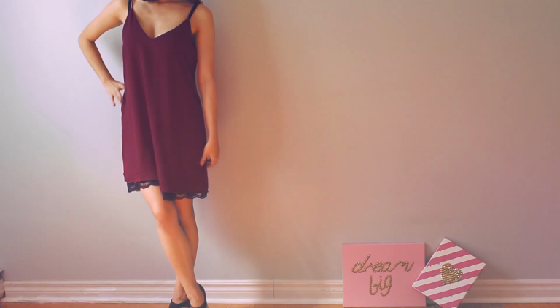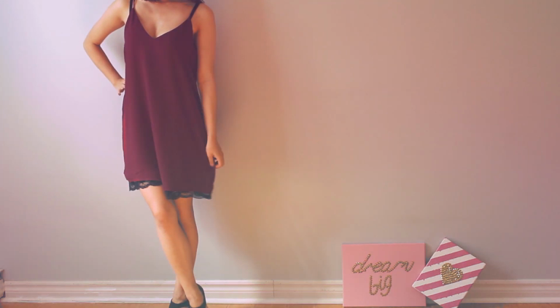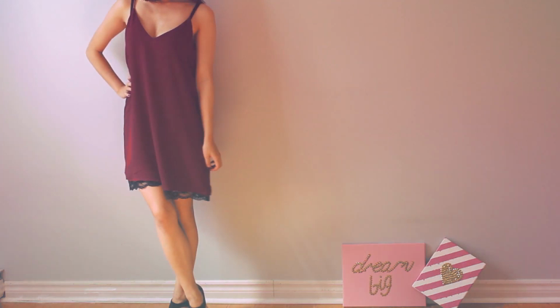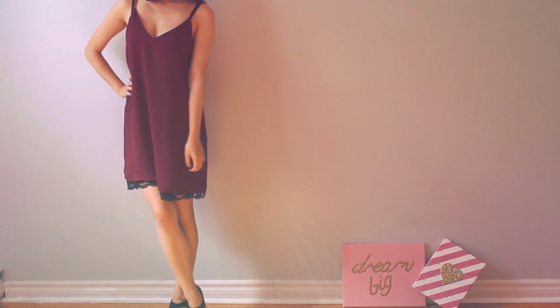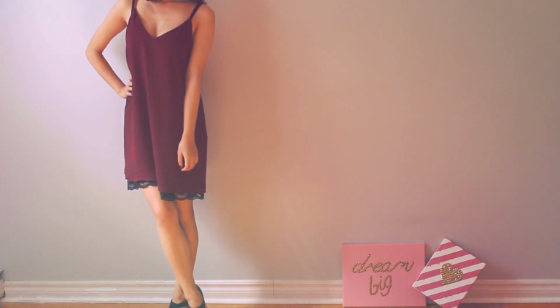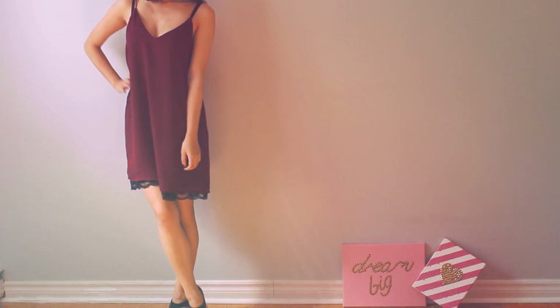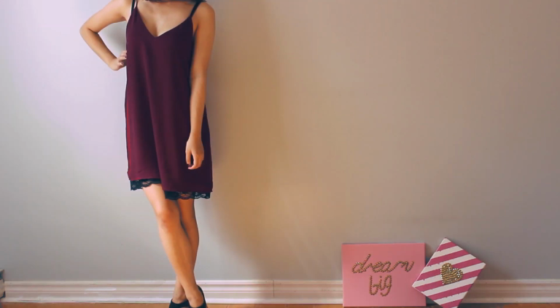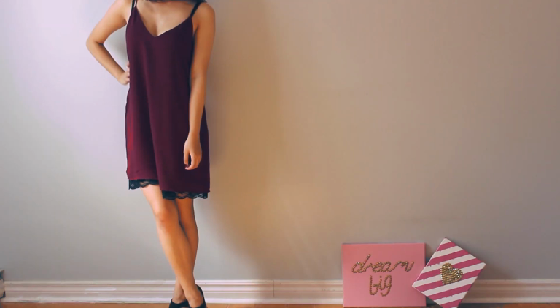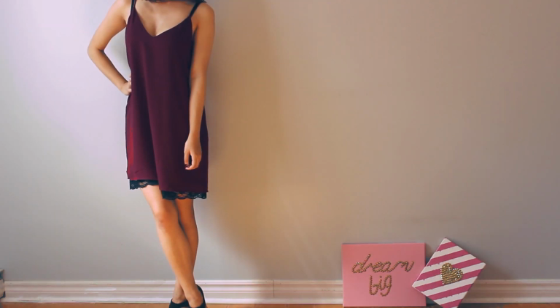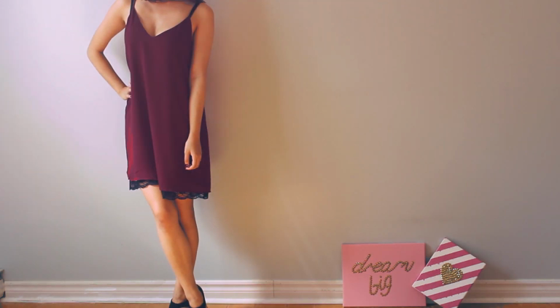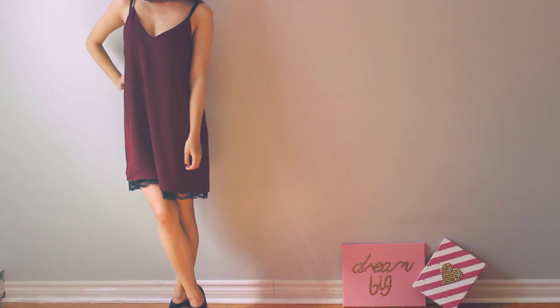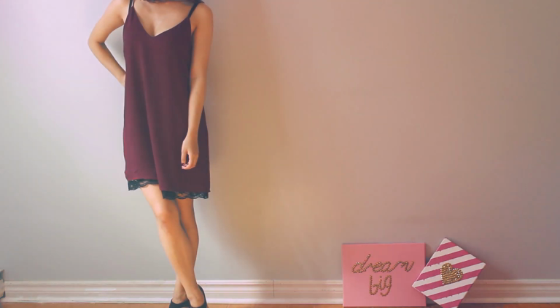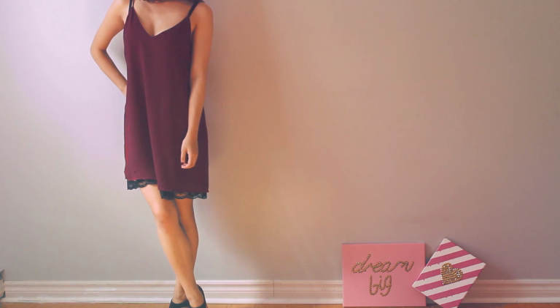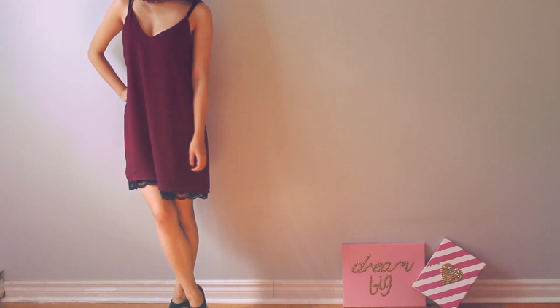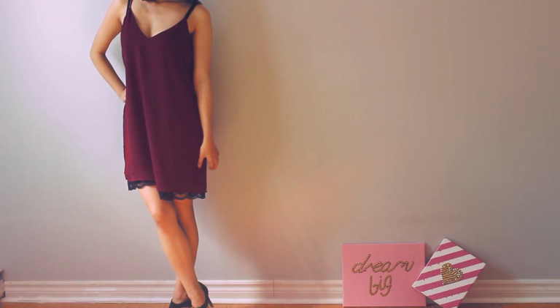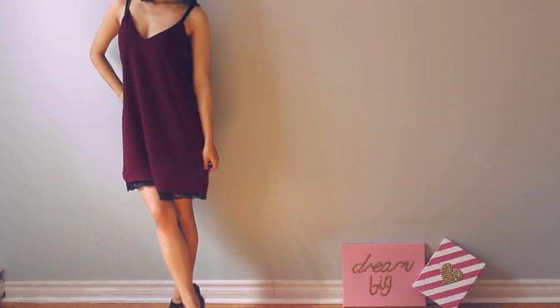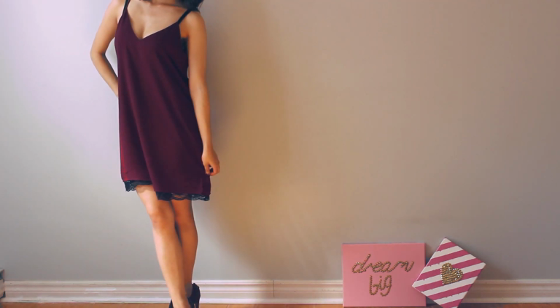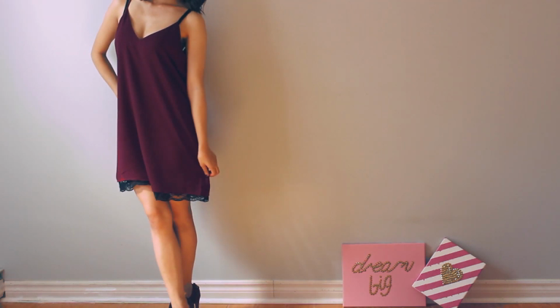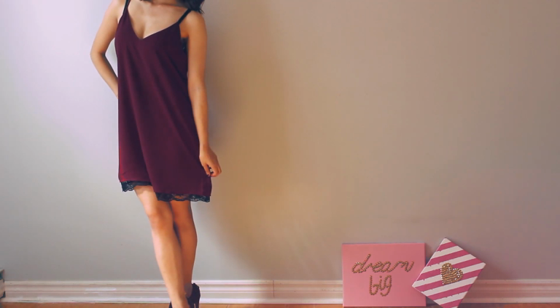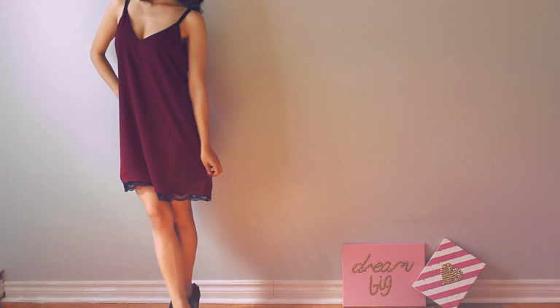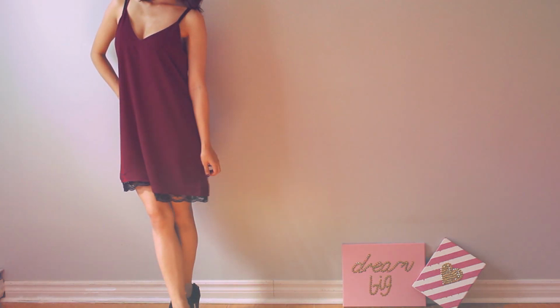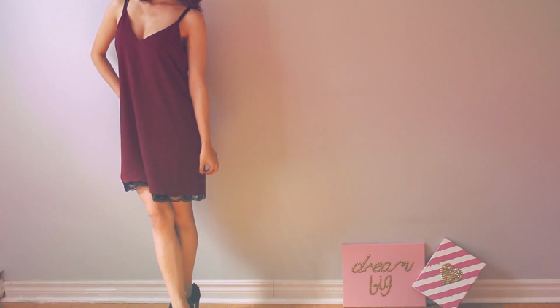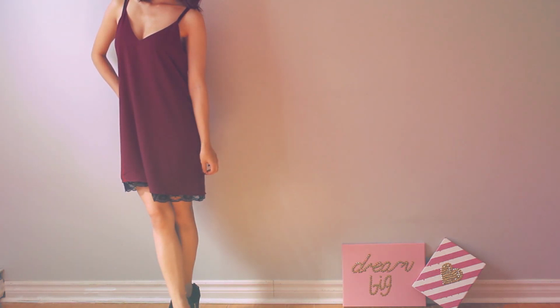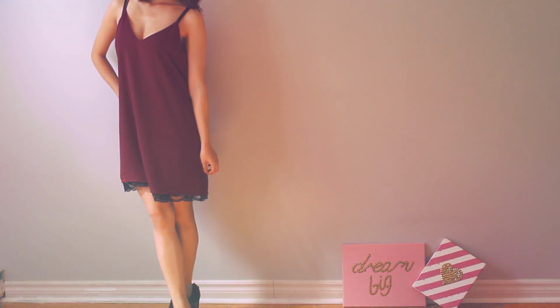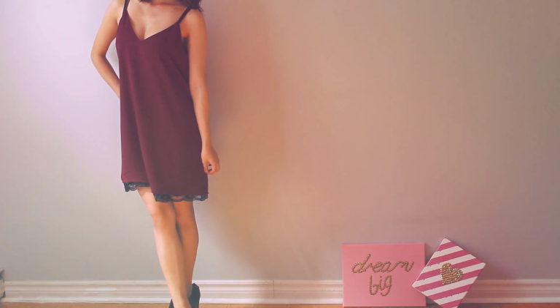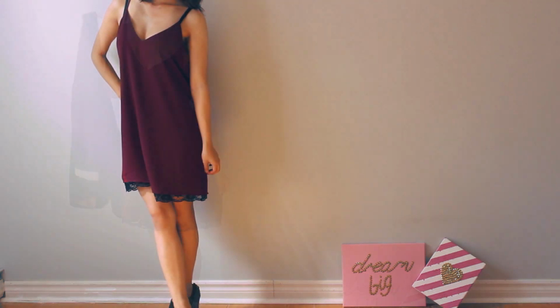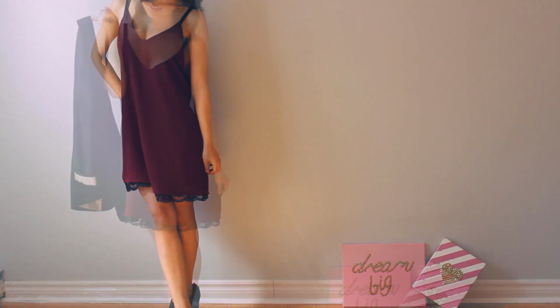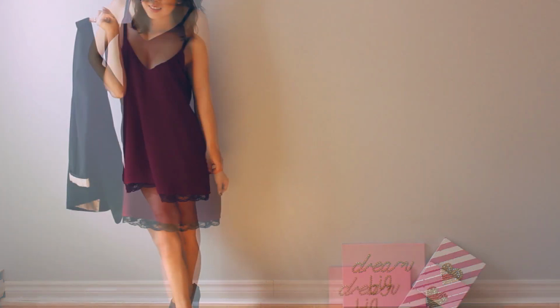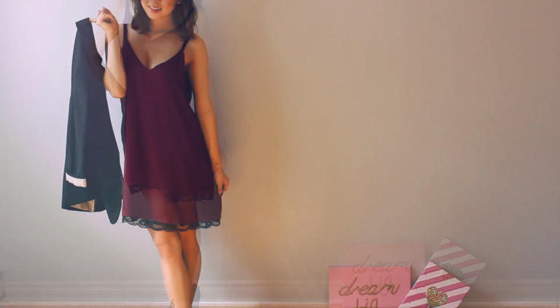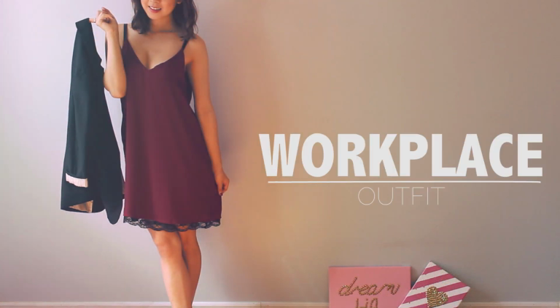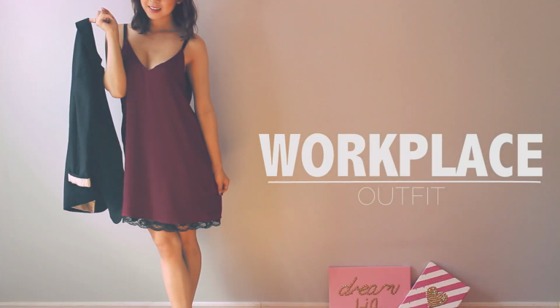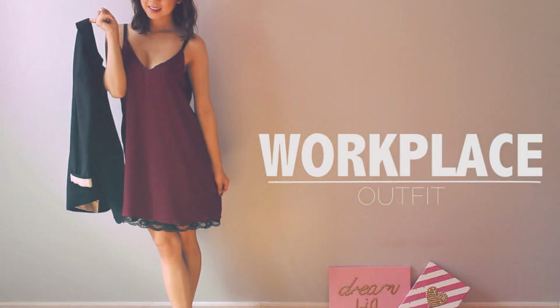Hey YouTube! Kami dresses are an absolute must-have. With a slender silhouette and moderate cleavage, this dress is perfect for layering.